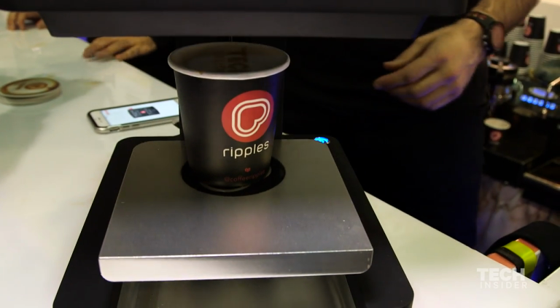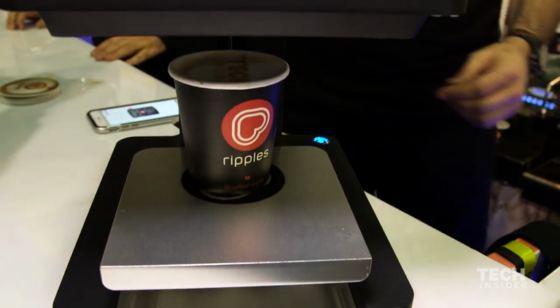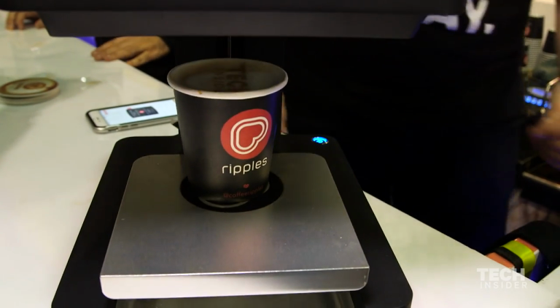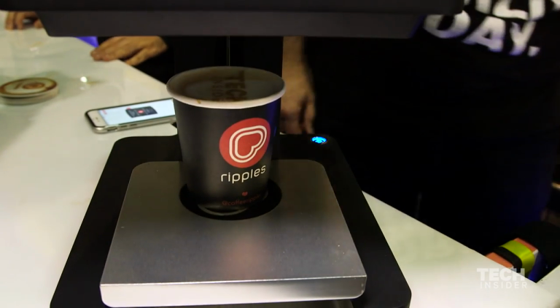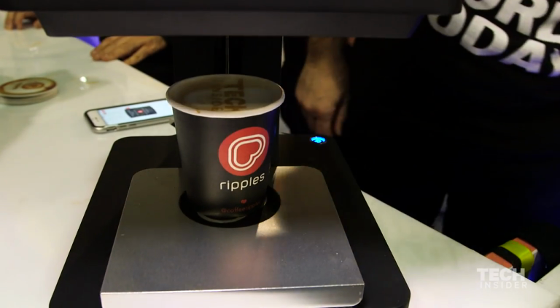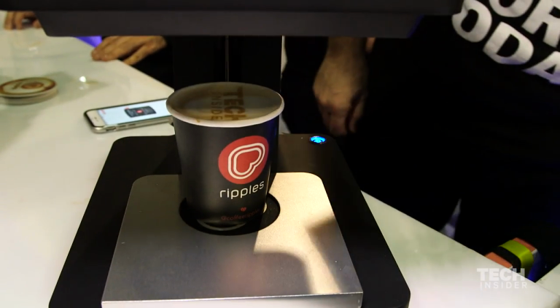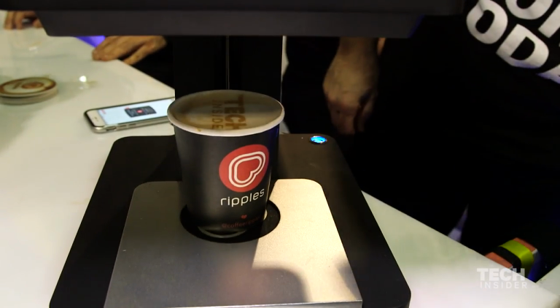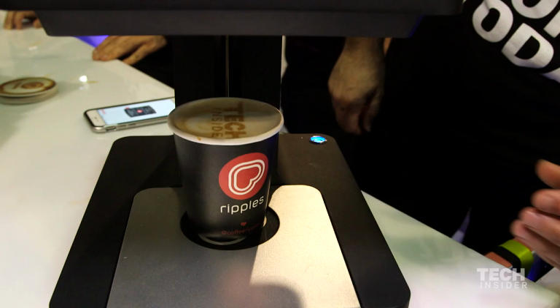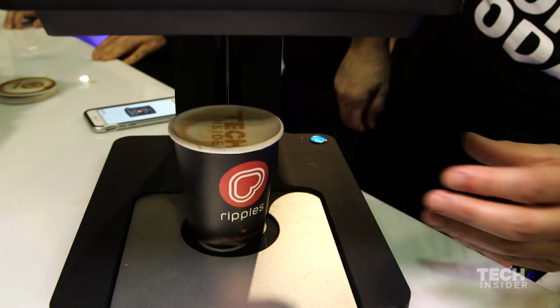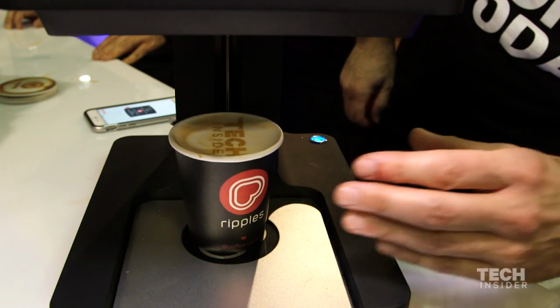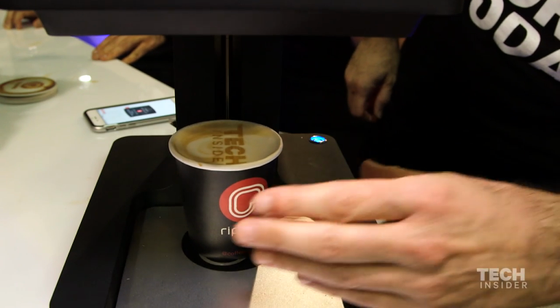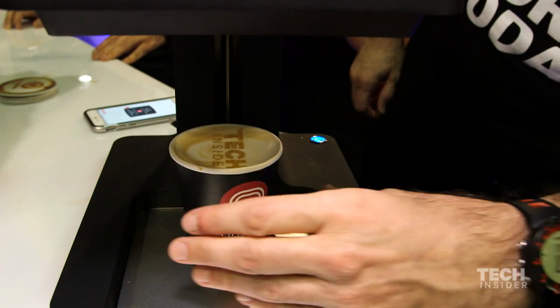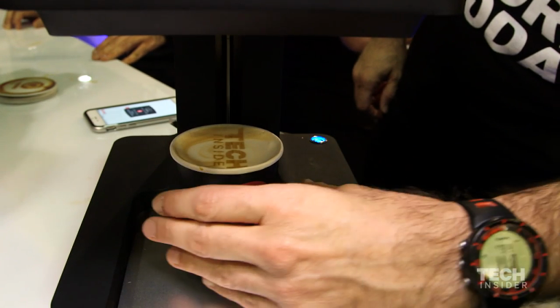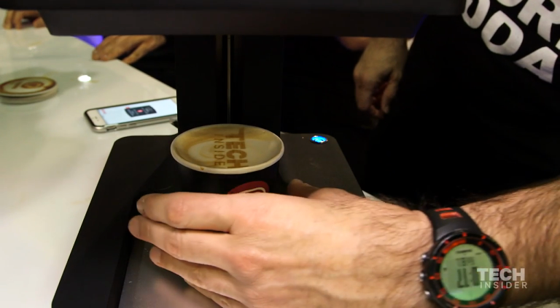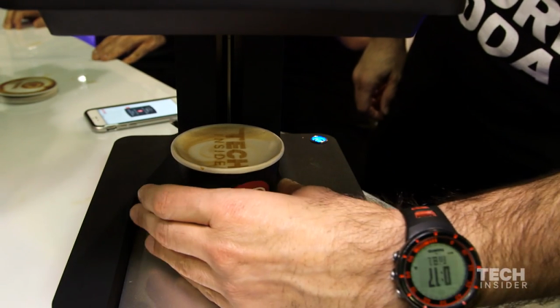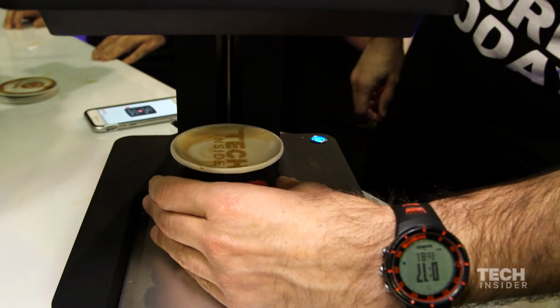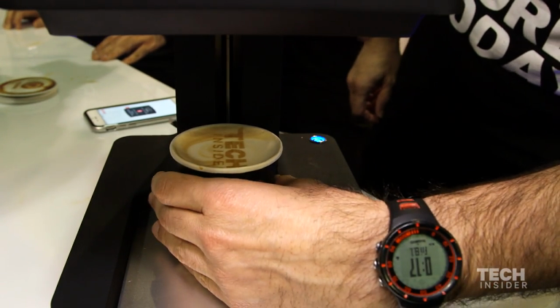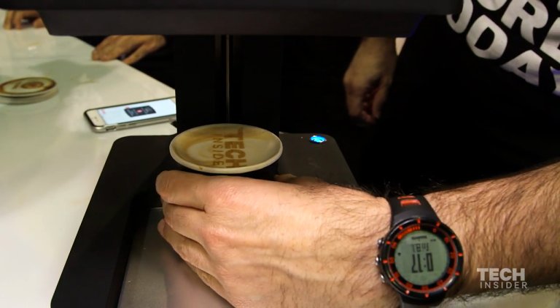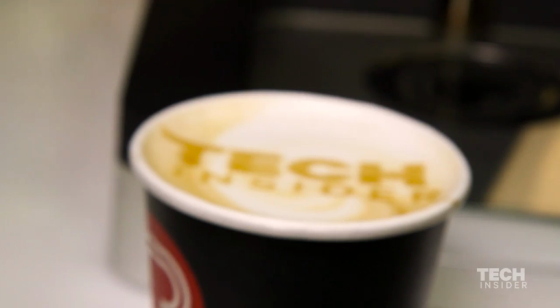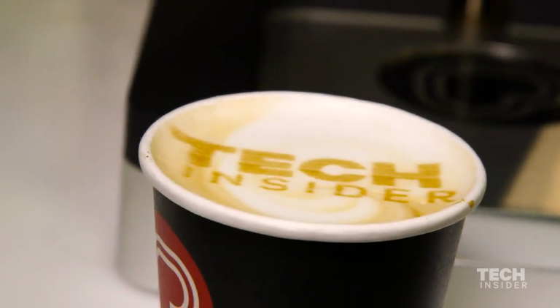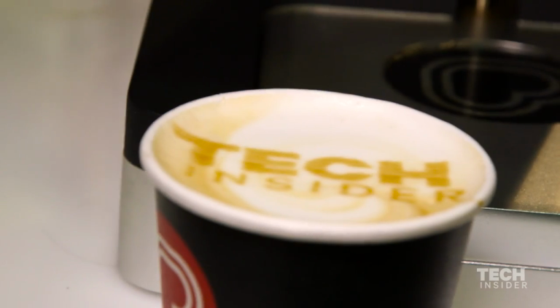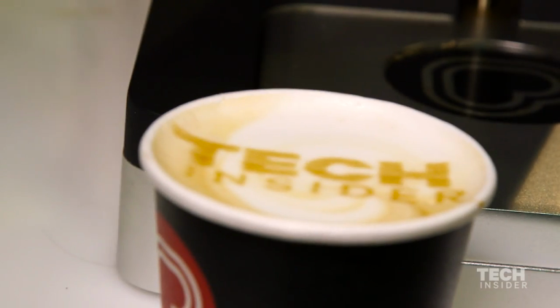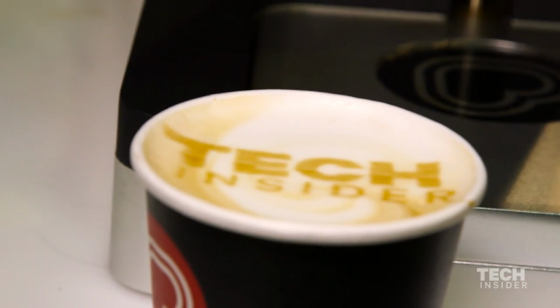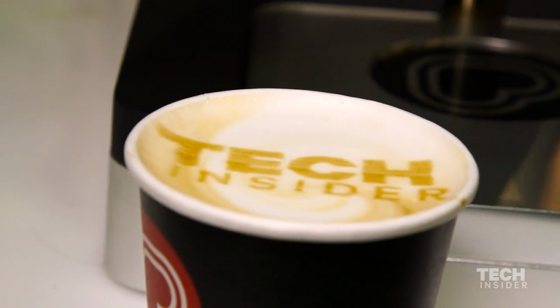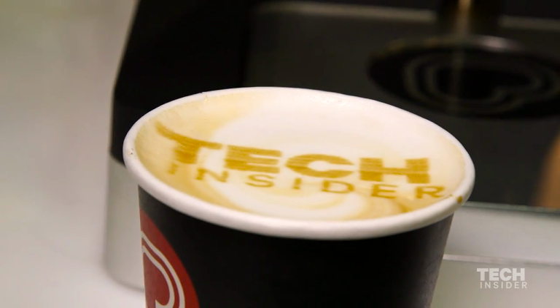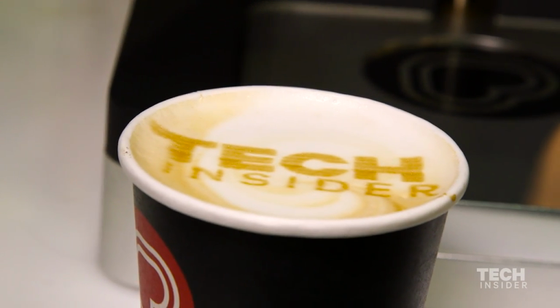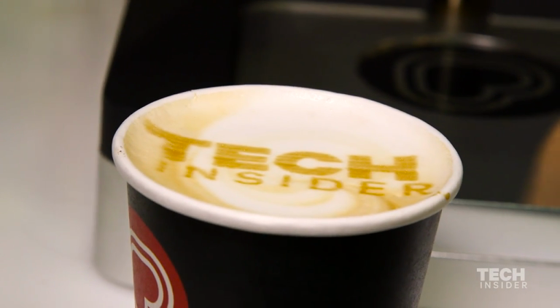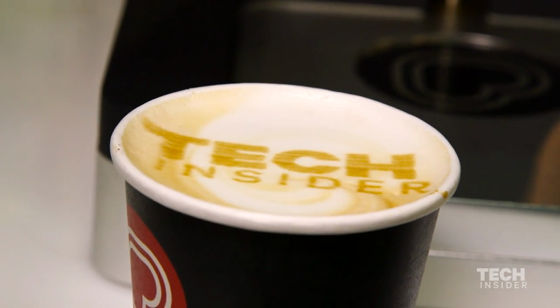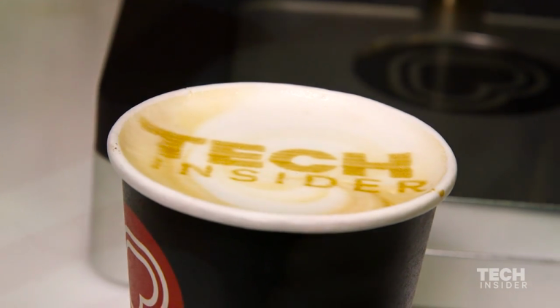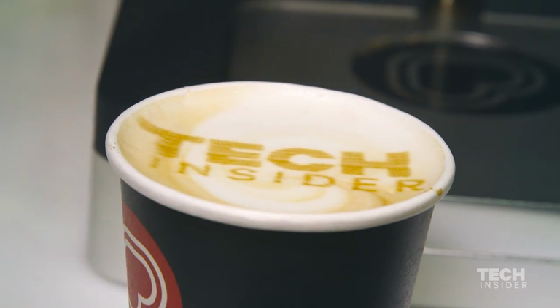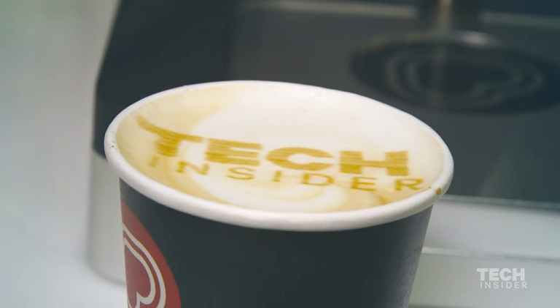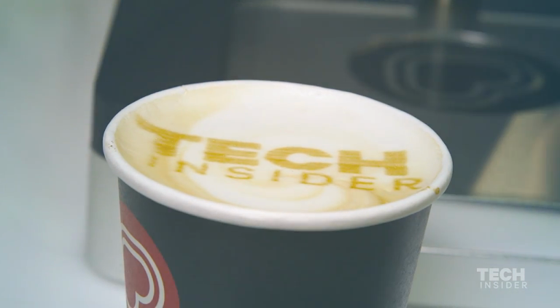And here we go. What we have here is the Tech Insider logo that was created using the Coffee Ripples app.